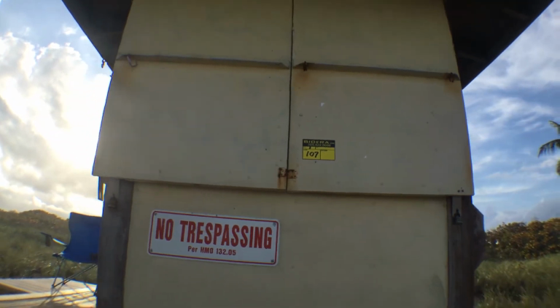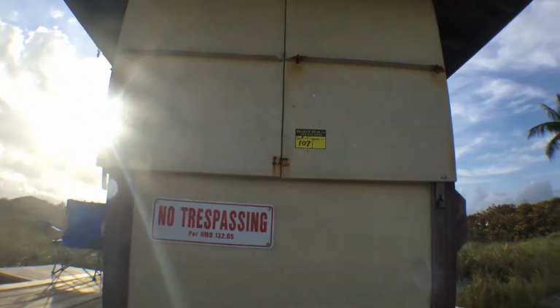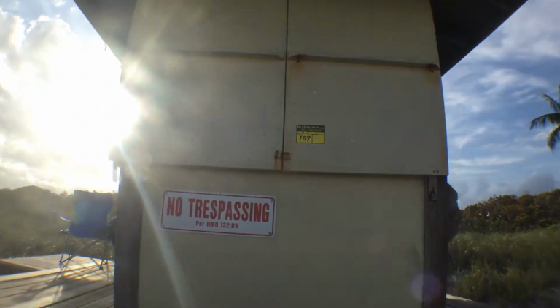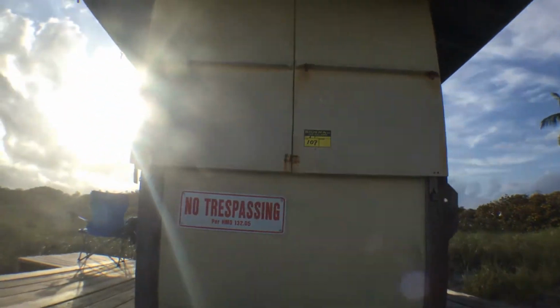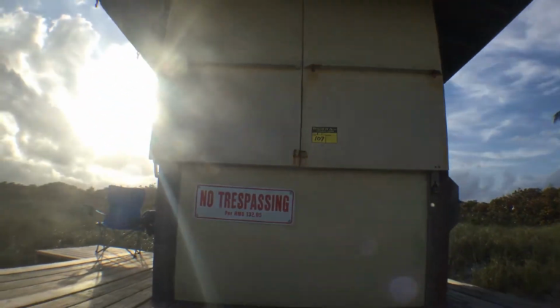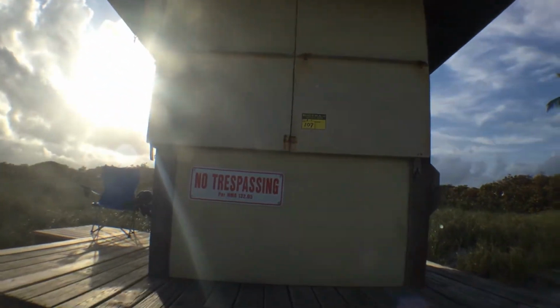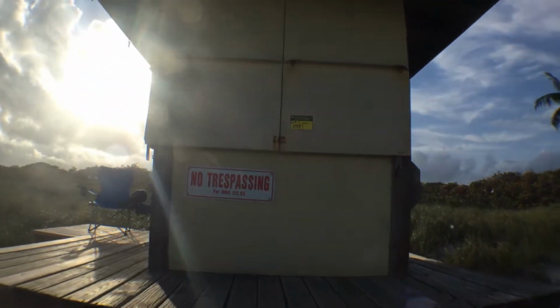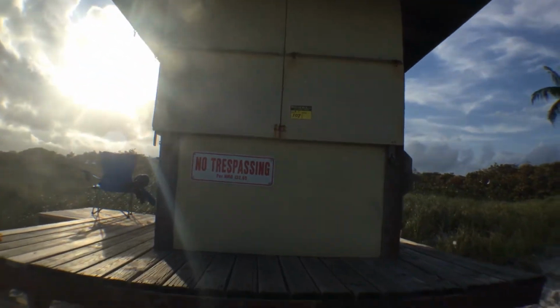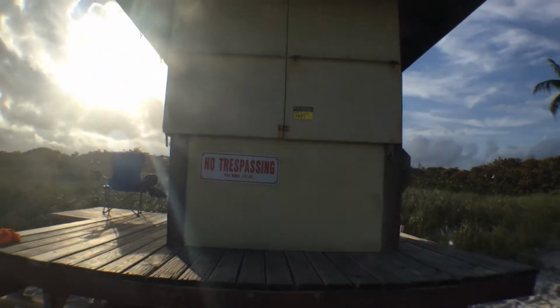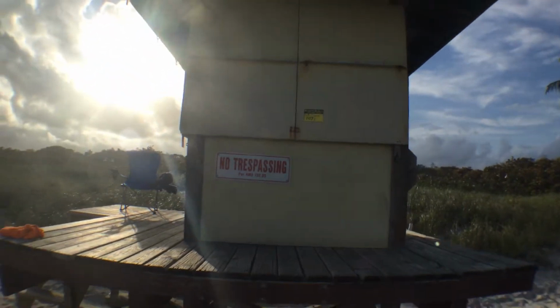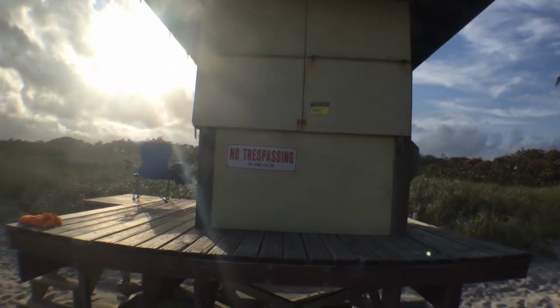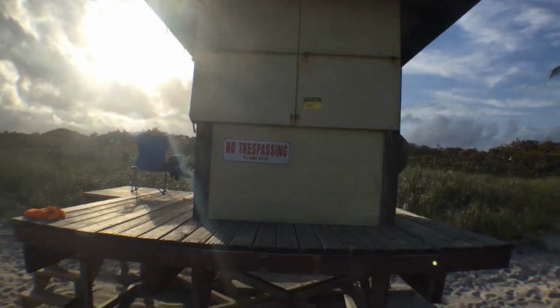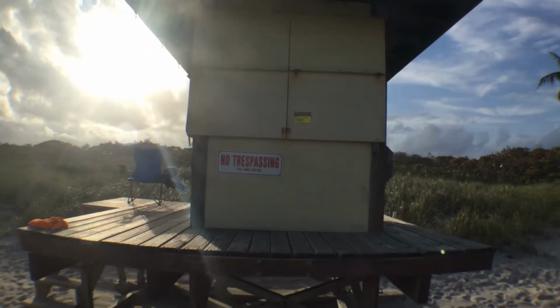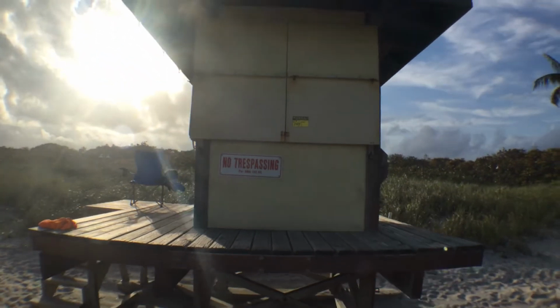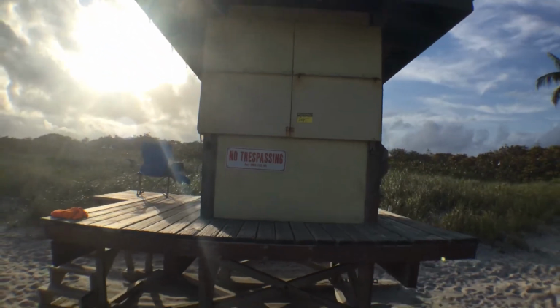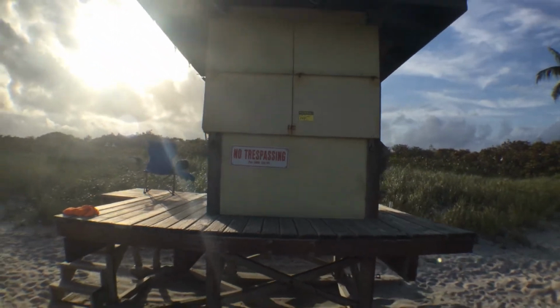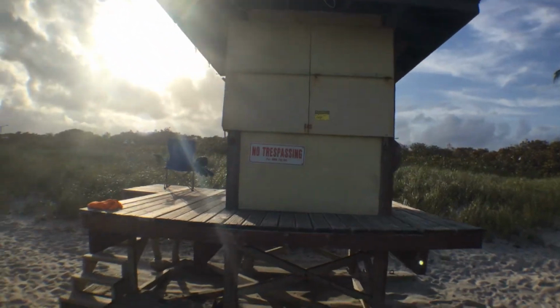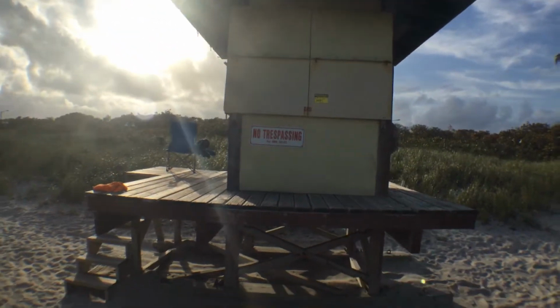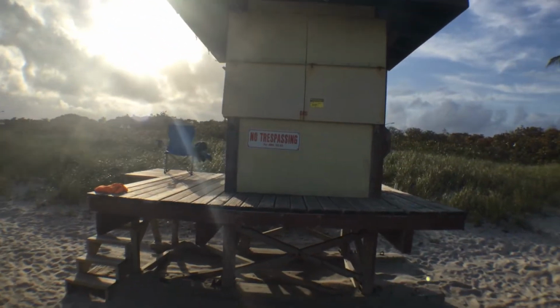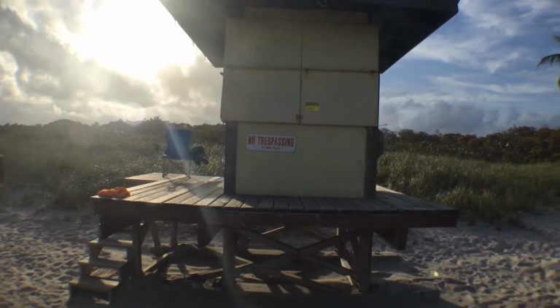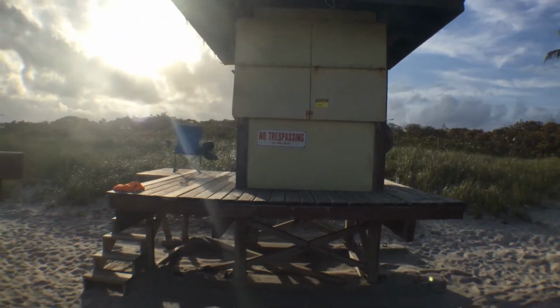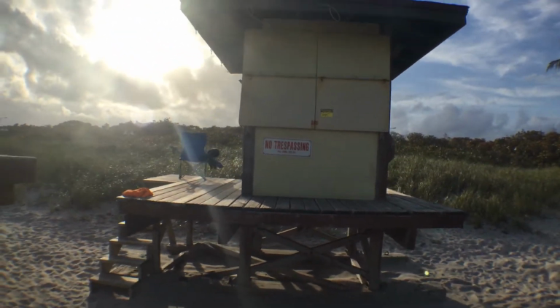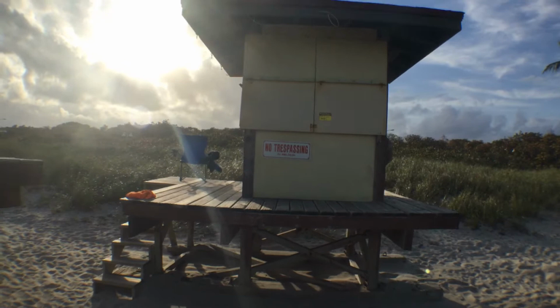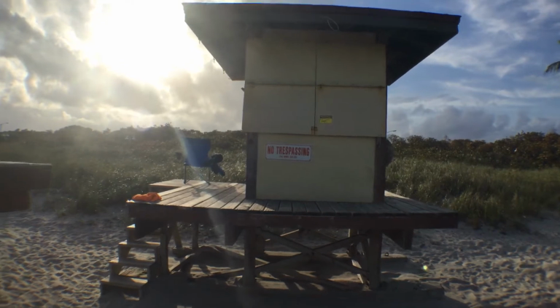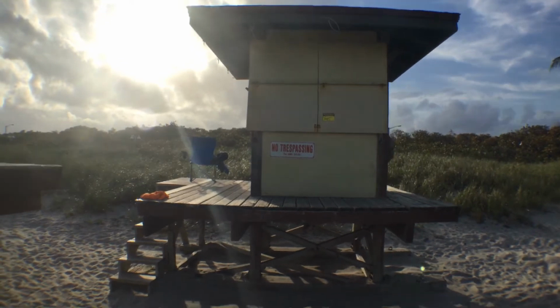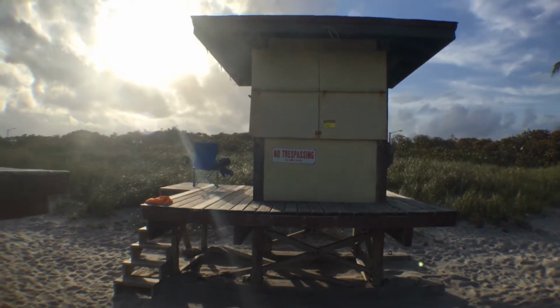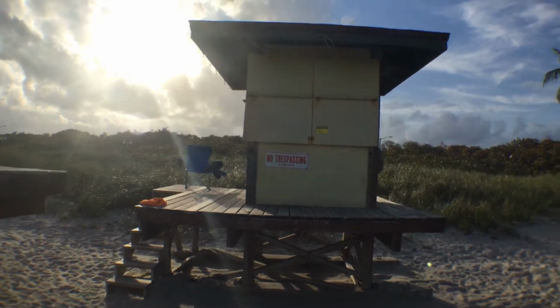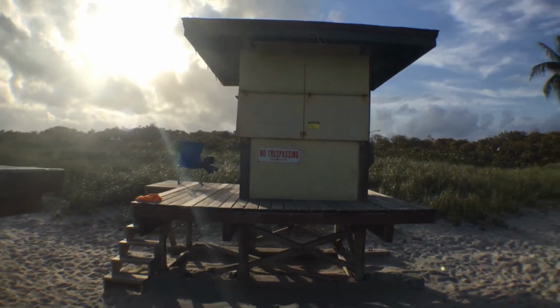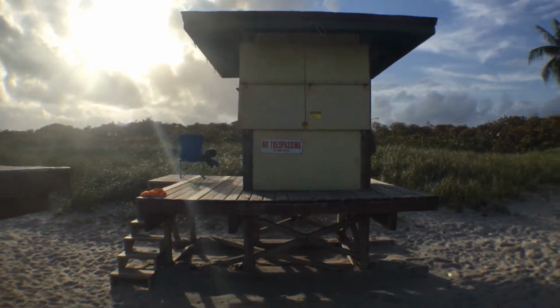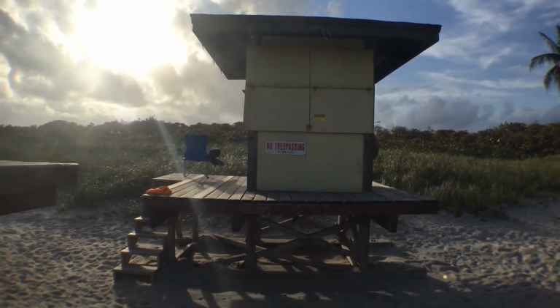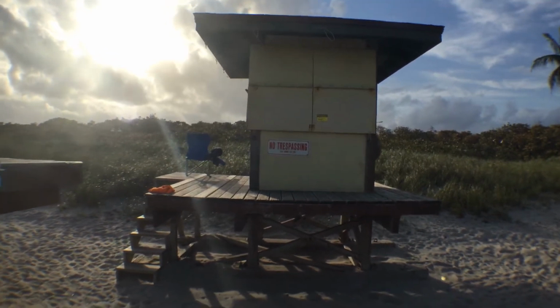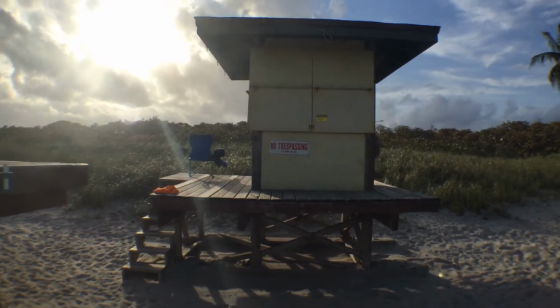Lot 107, Hollywood Beach lifeguard house.